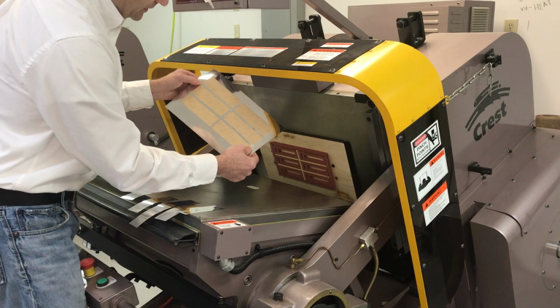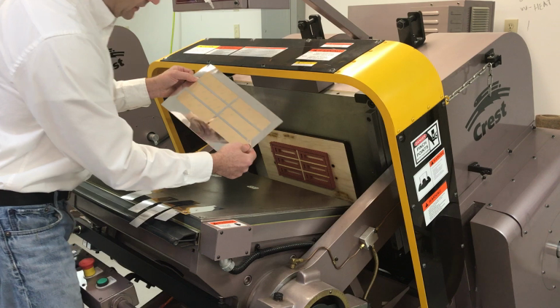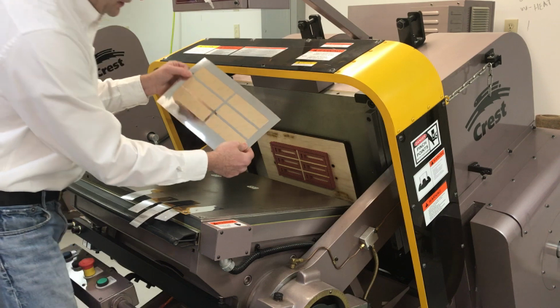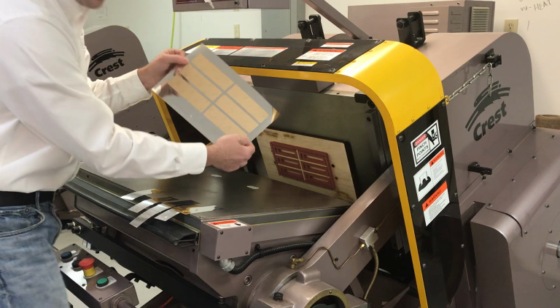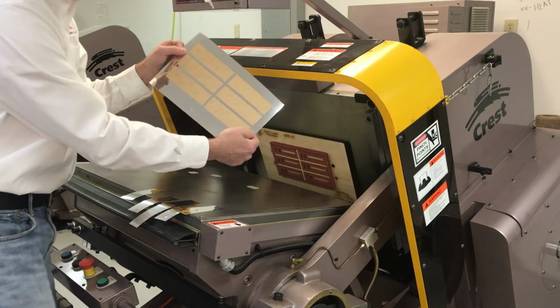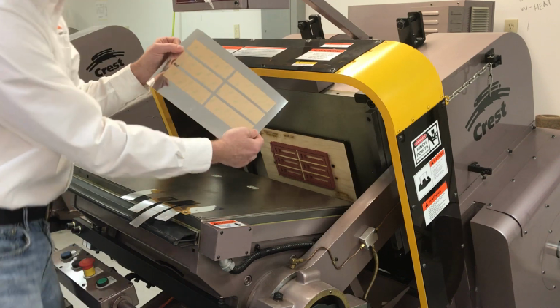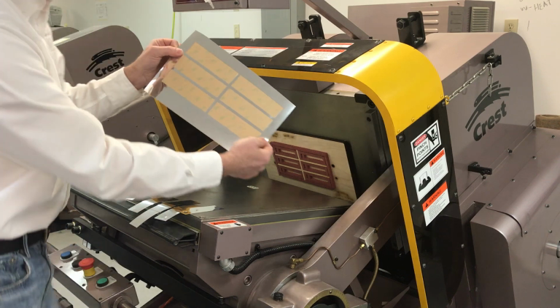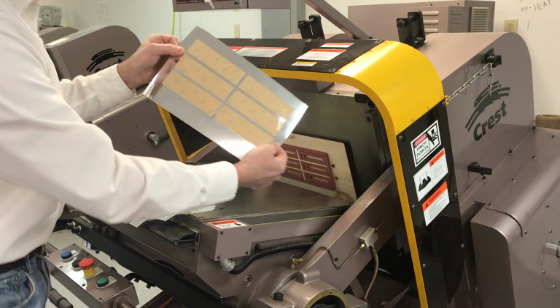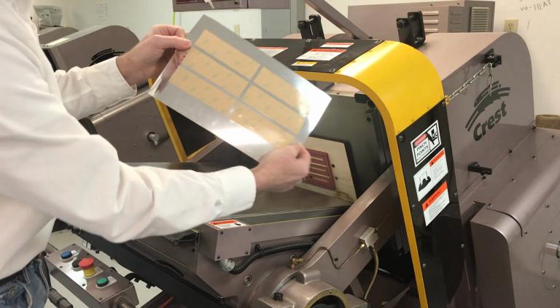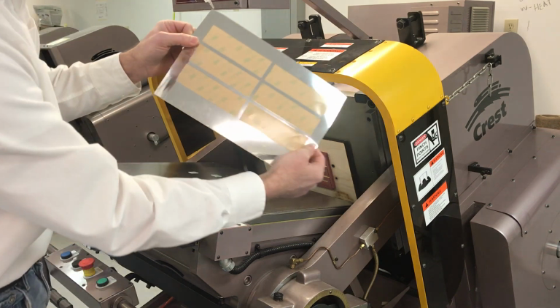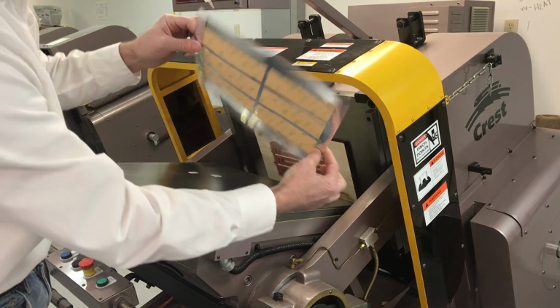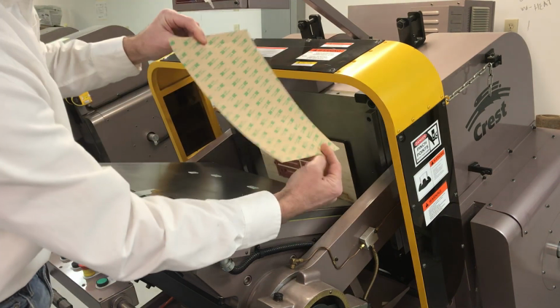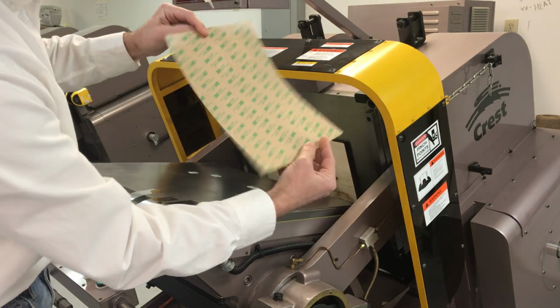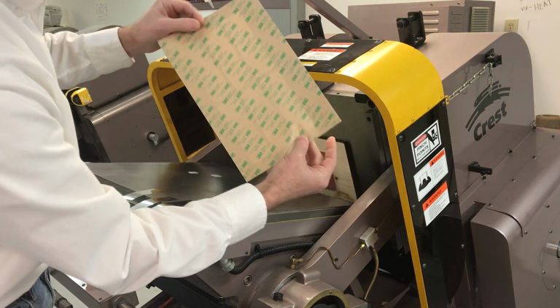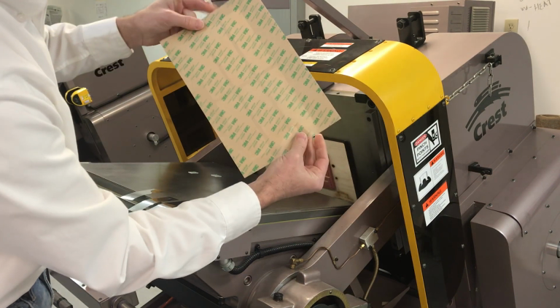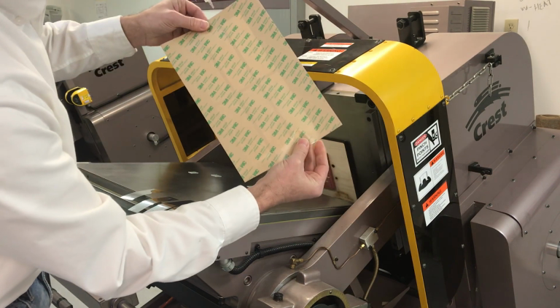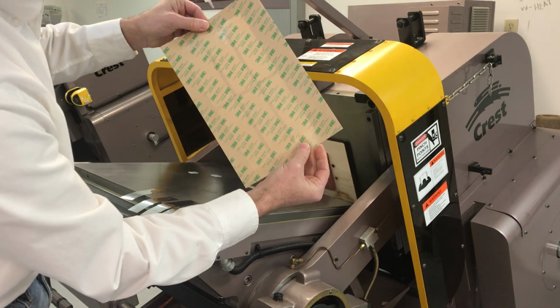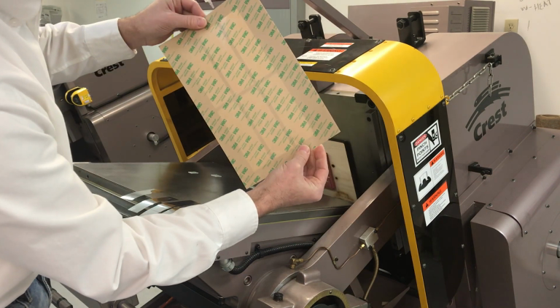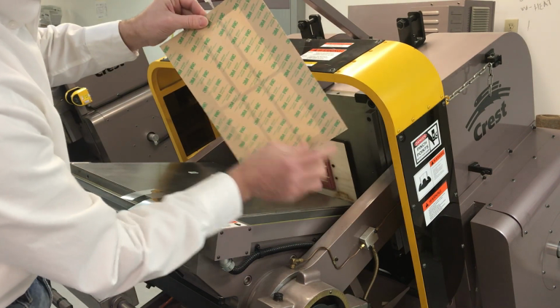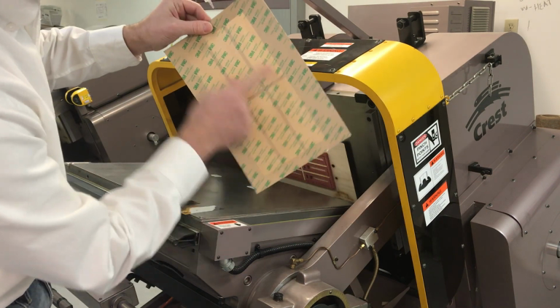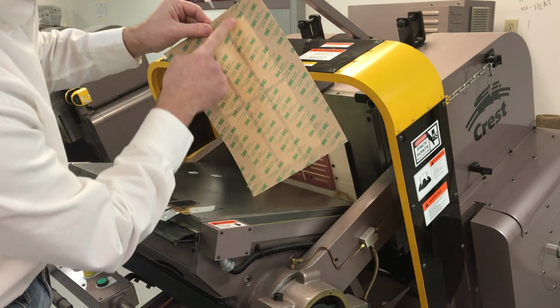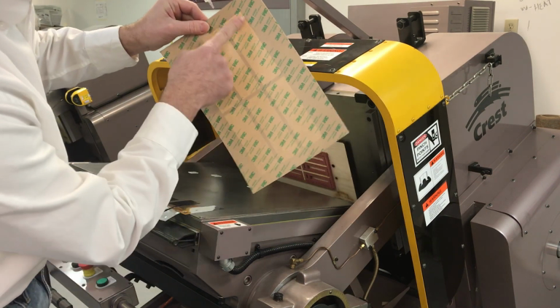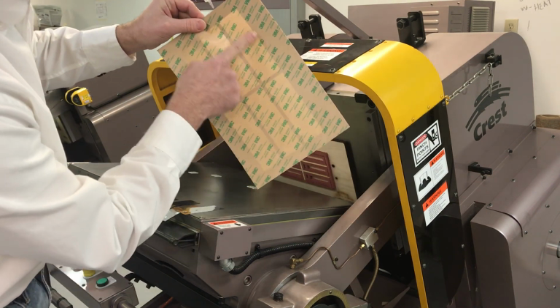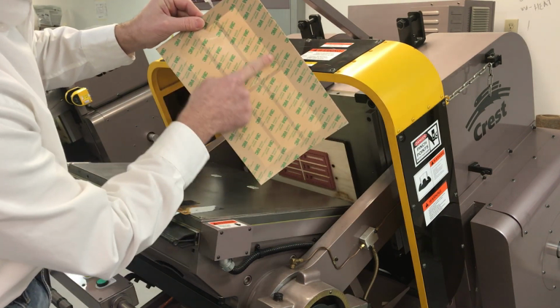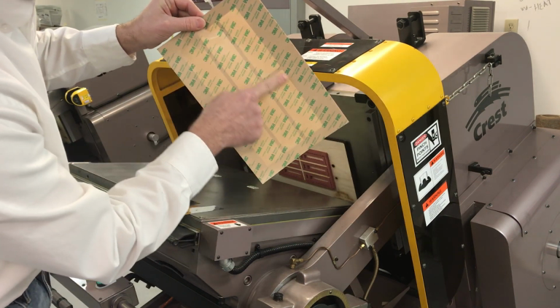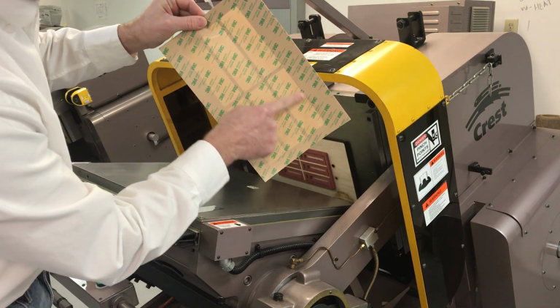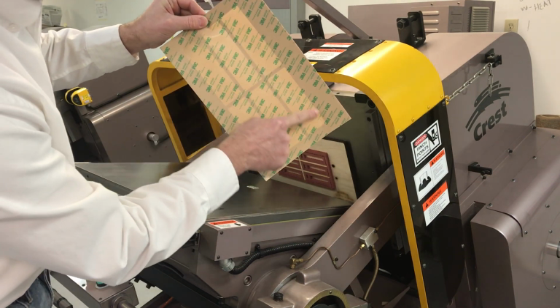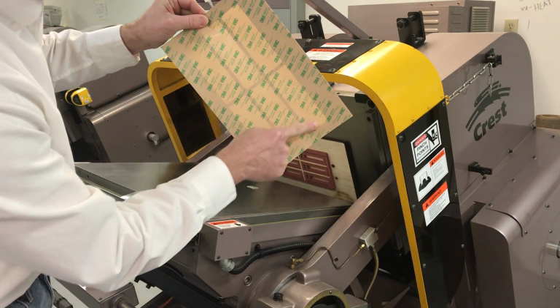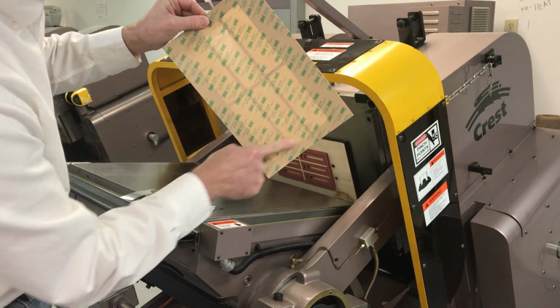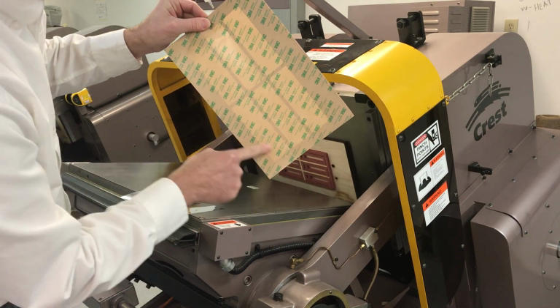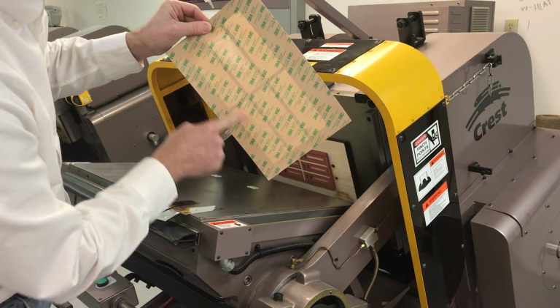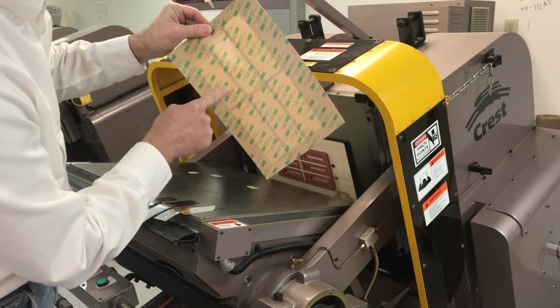Now you can see we're not cutting through — we have a beautiful outline.